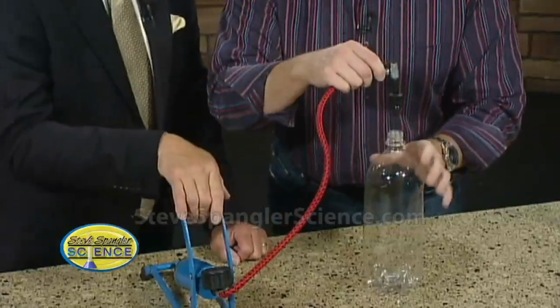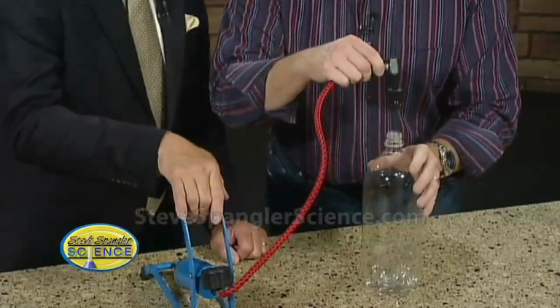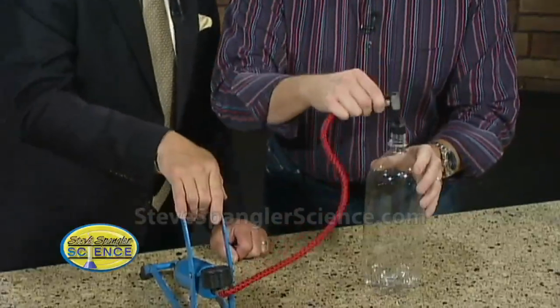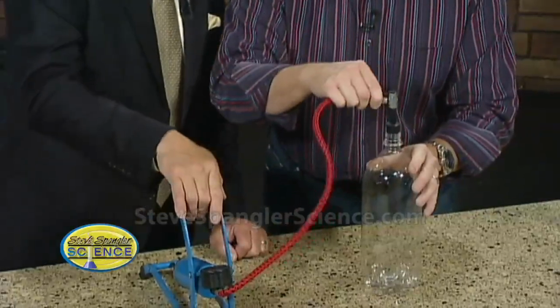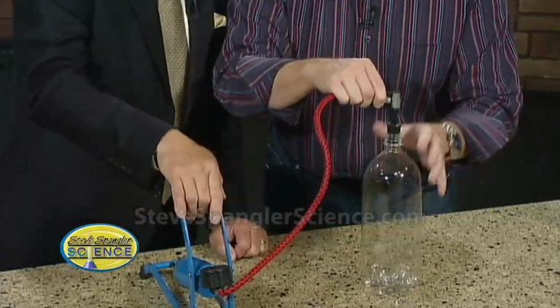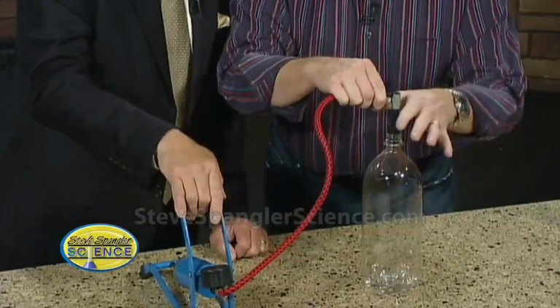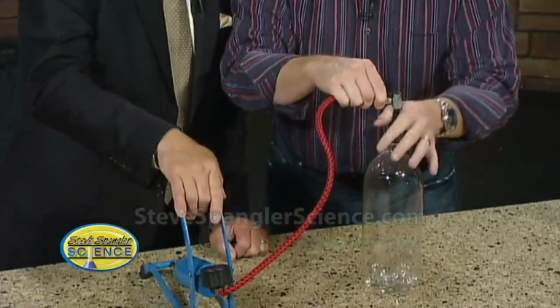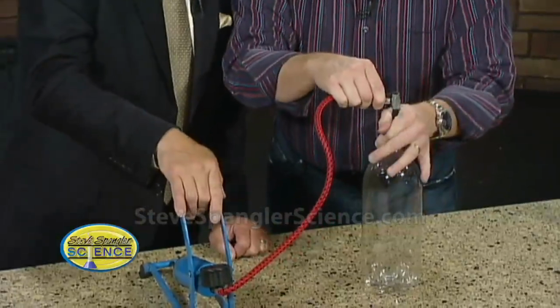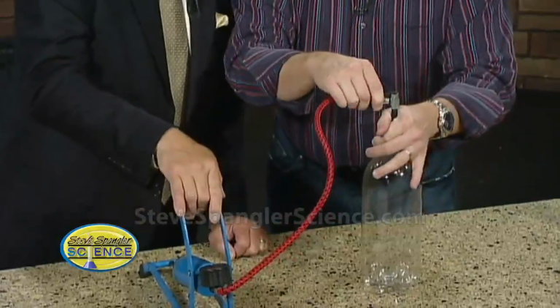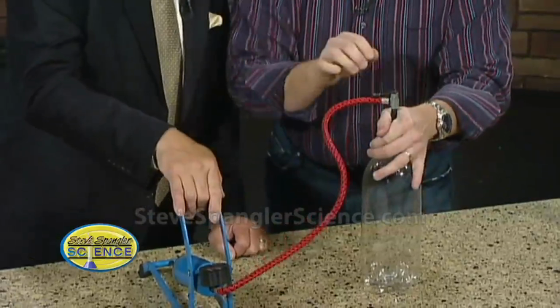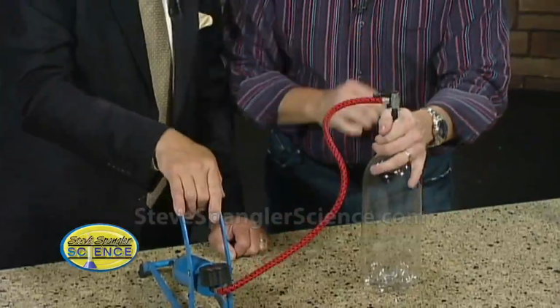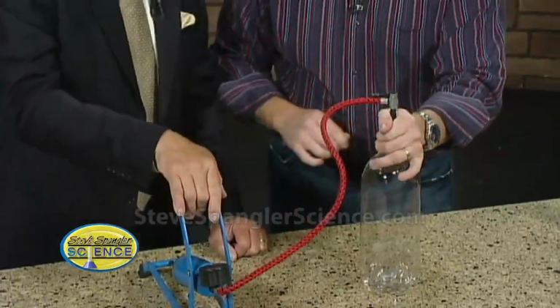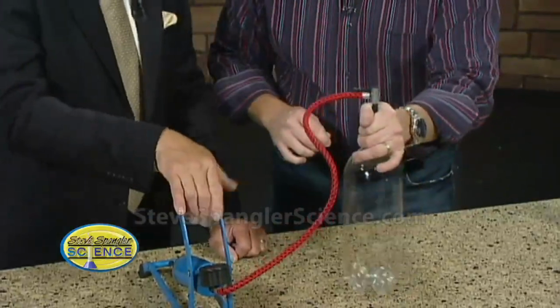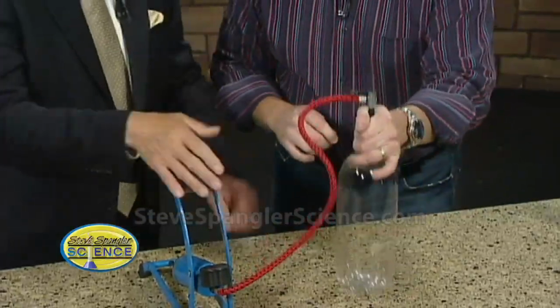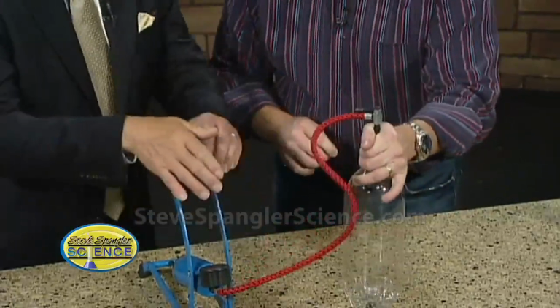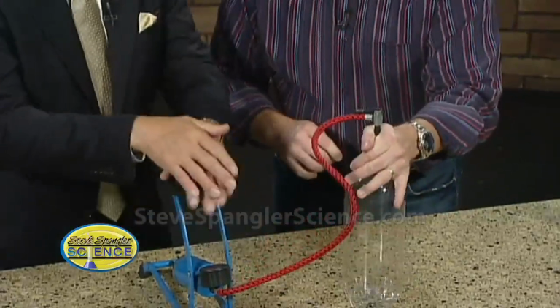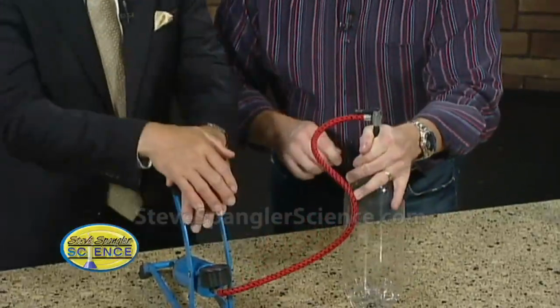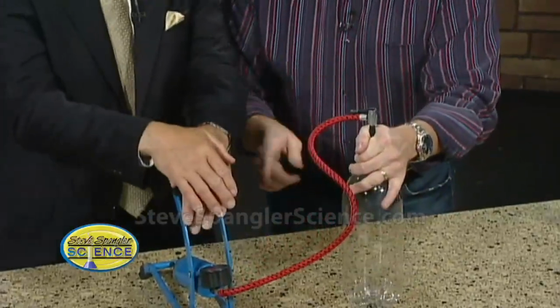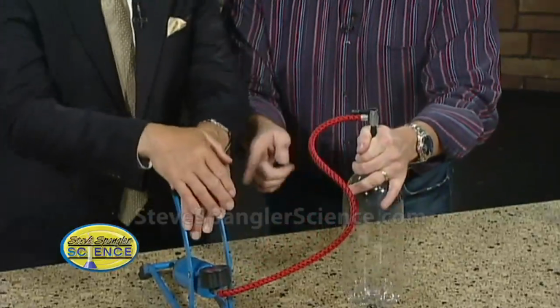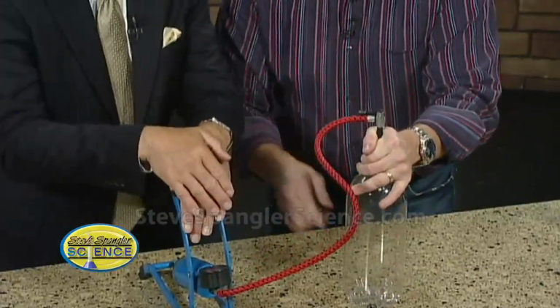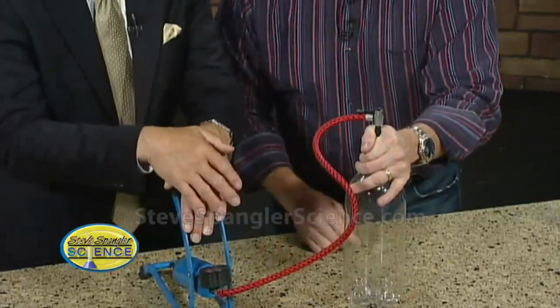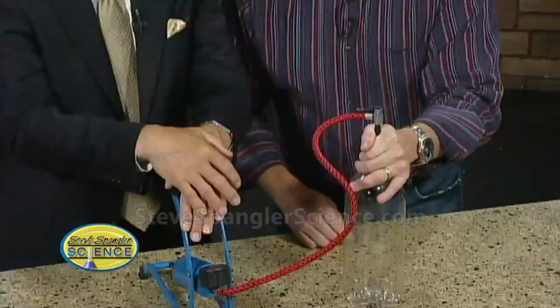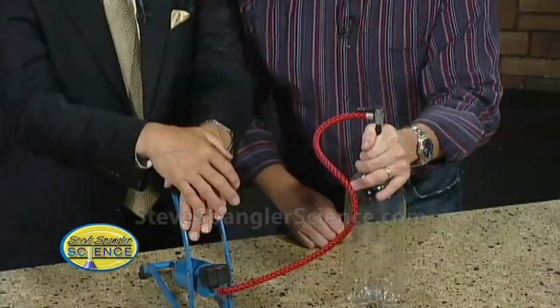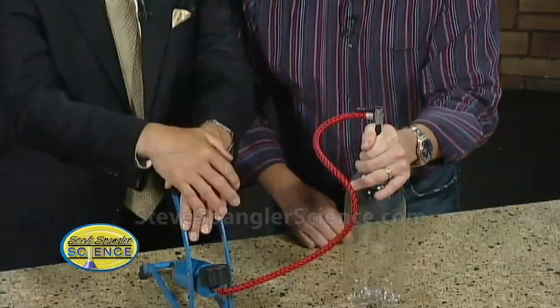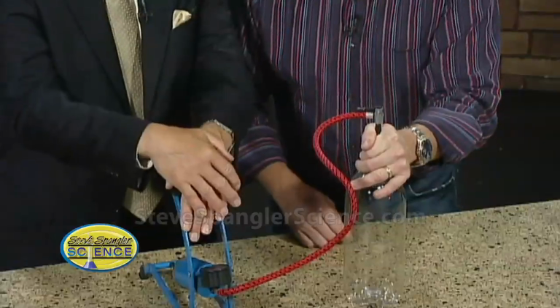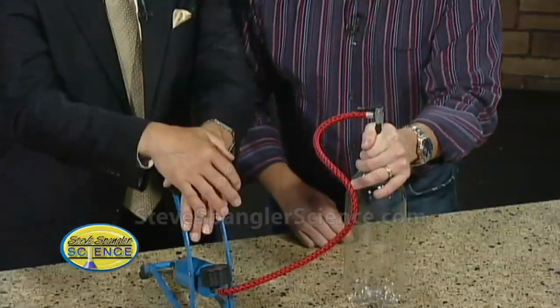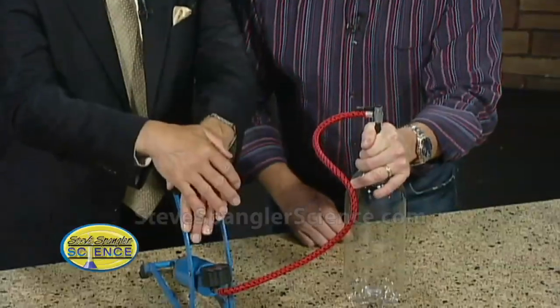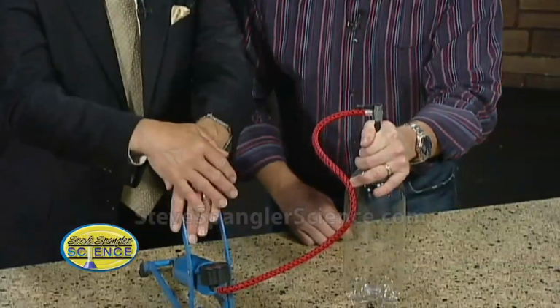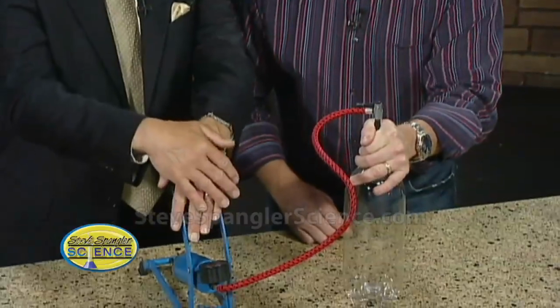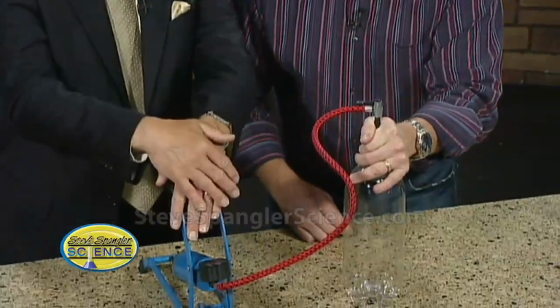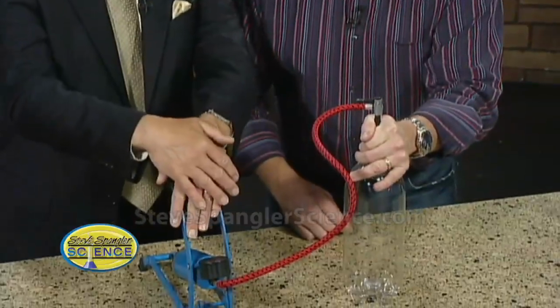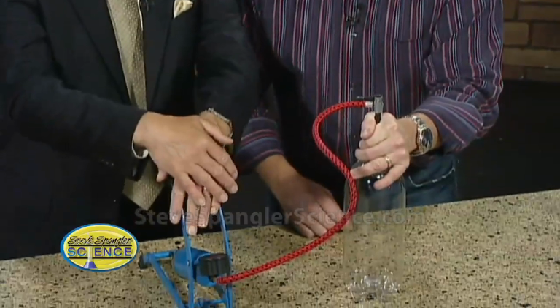So this goes in here like this. Now we're going to work as a team. I'm going to hold it here, and you're going to put some pressure inside. Ready? Pump it down.